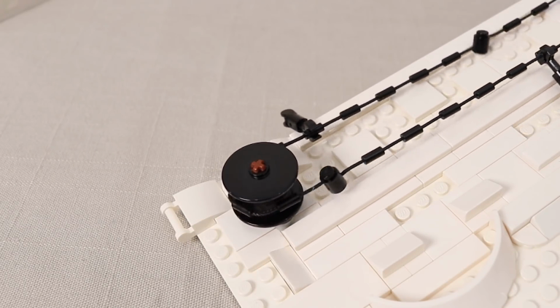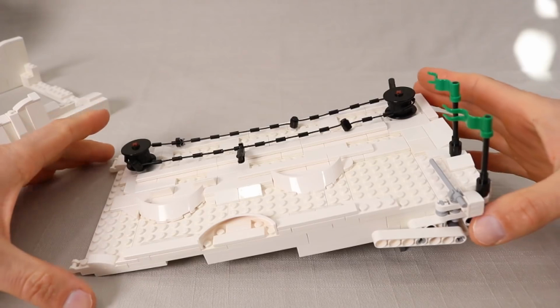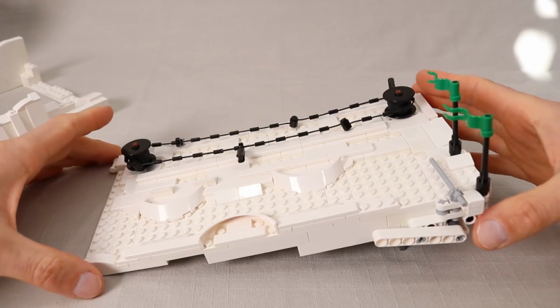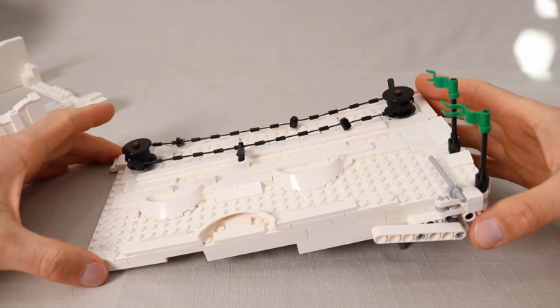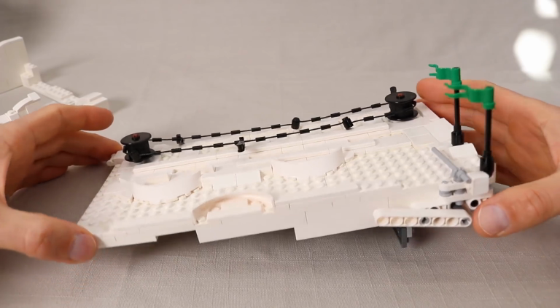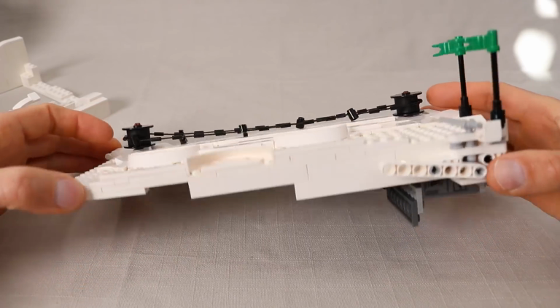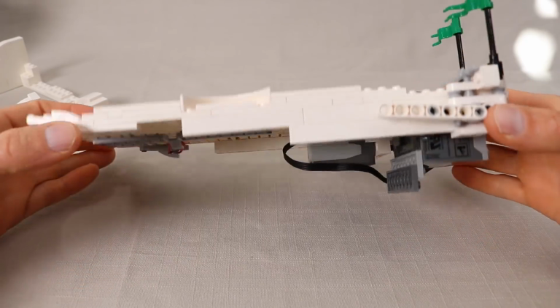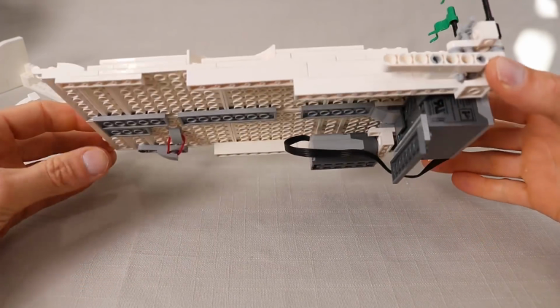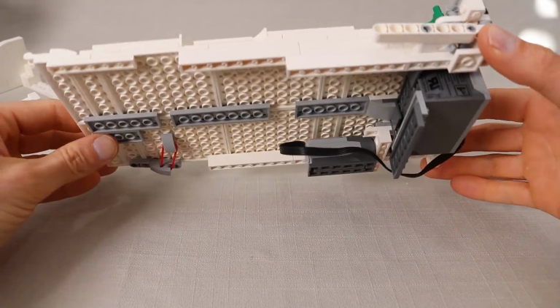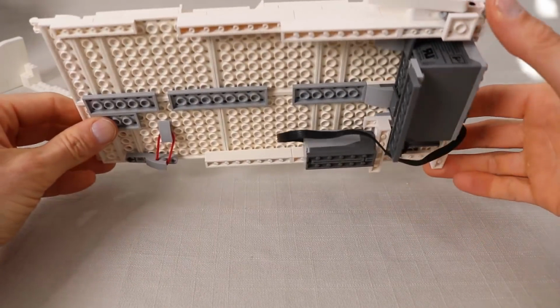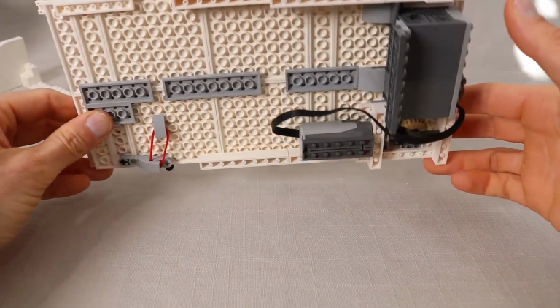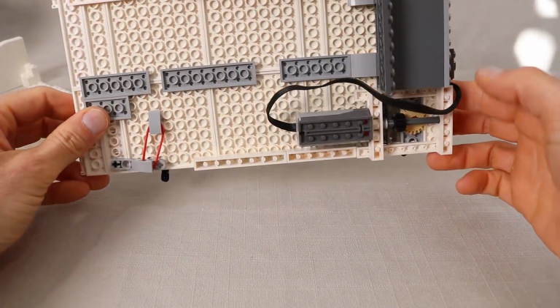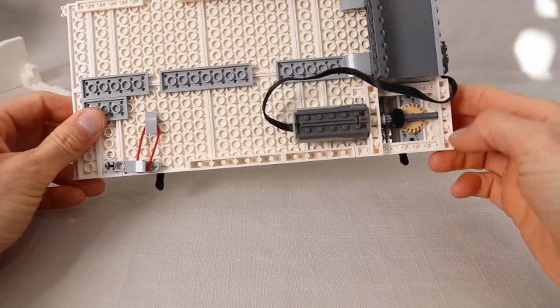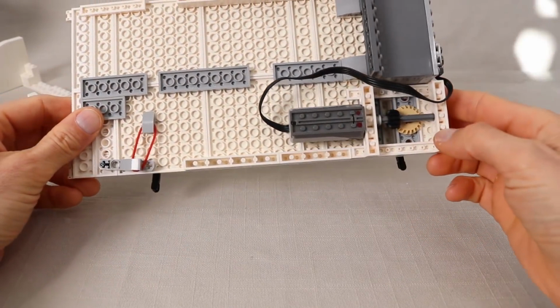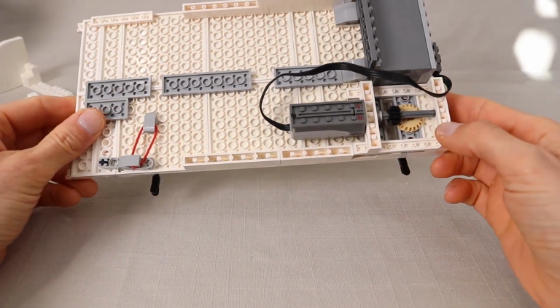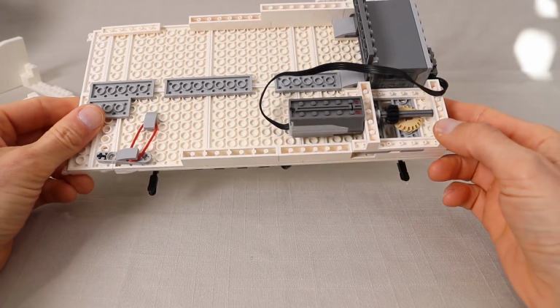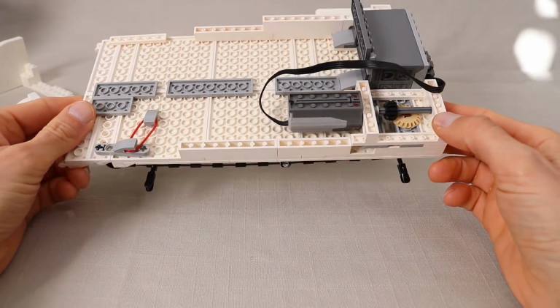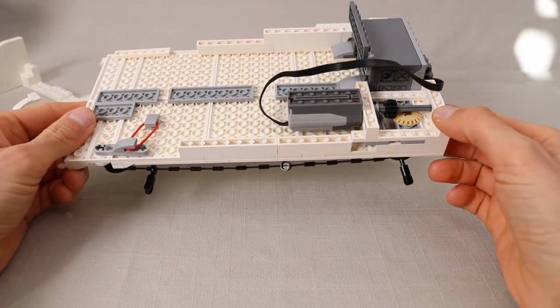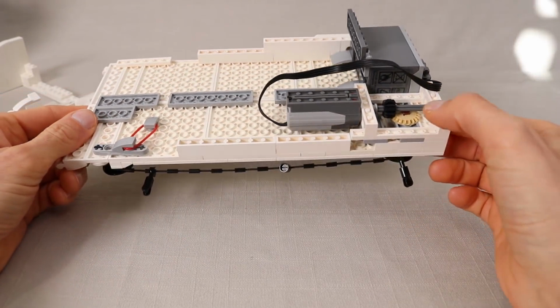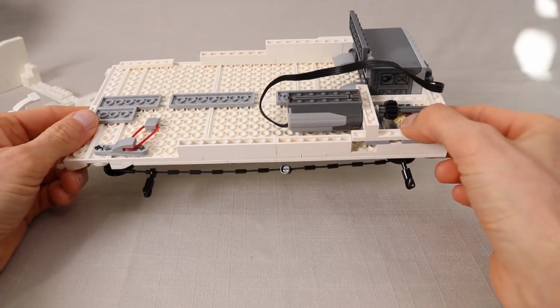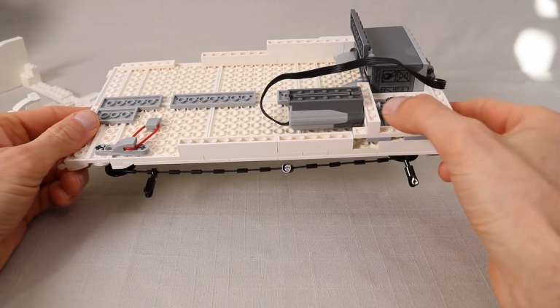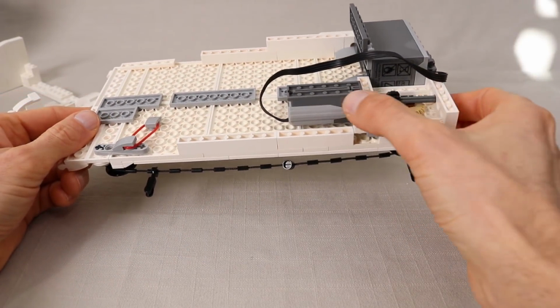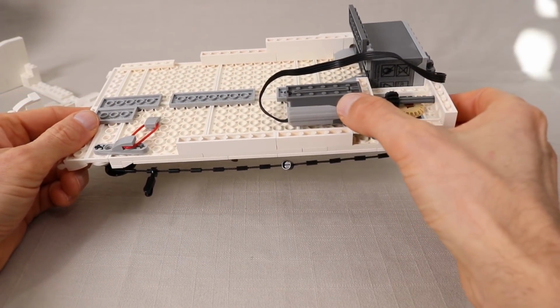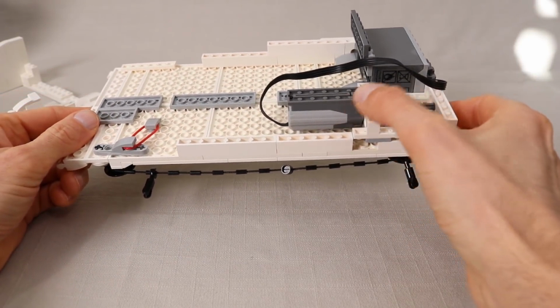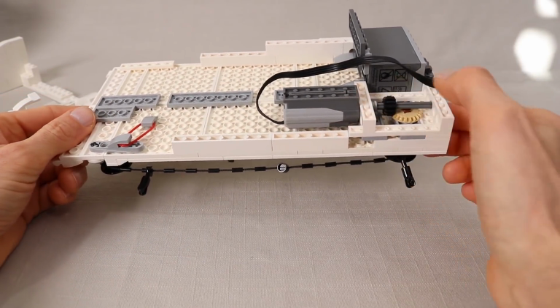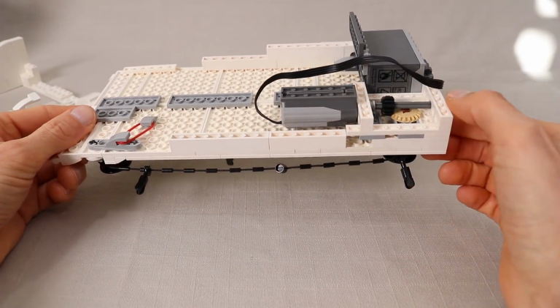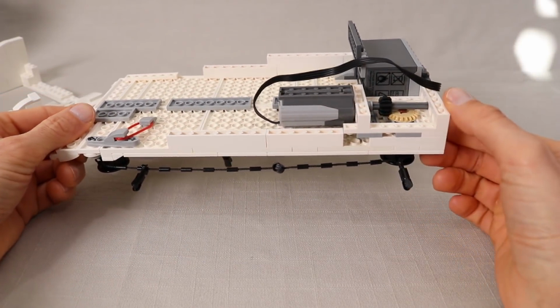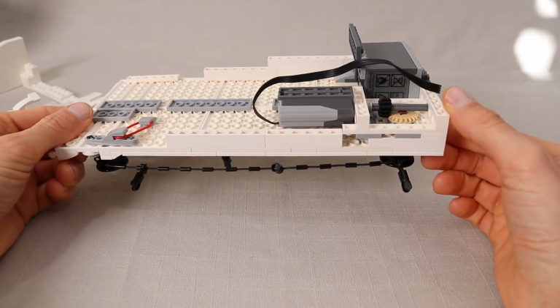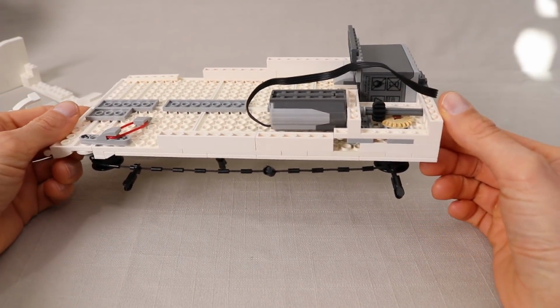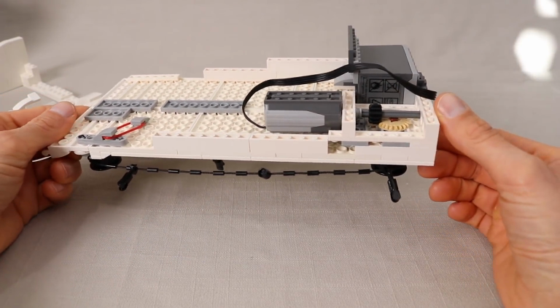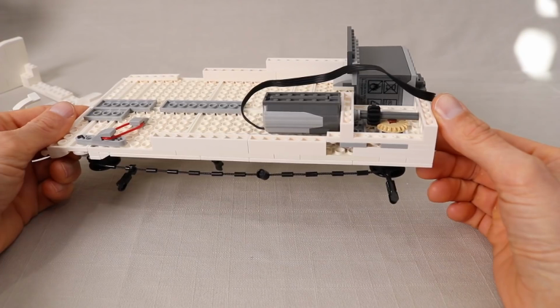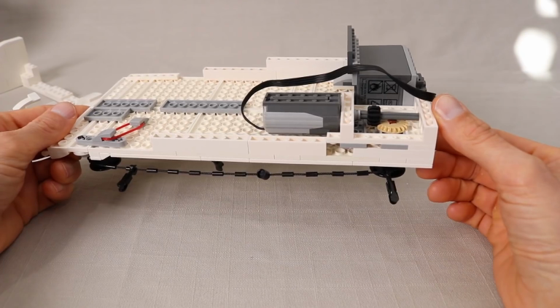And to motorize it I just have the upper pulley driven by this Power Functions motor underneath.